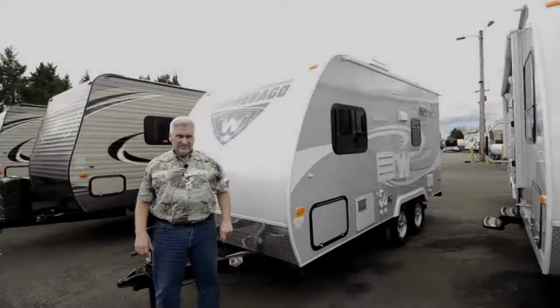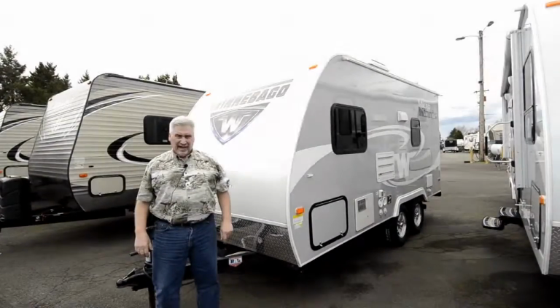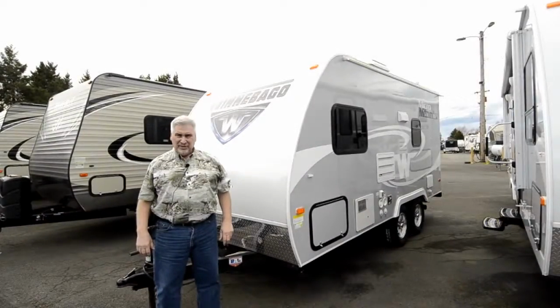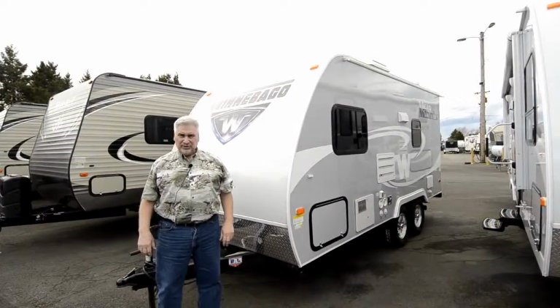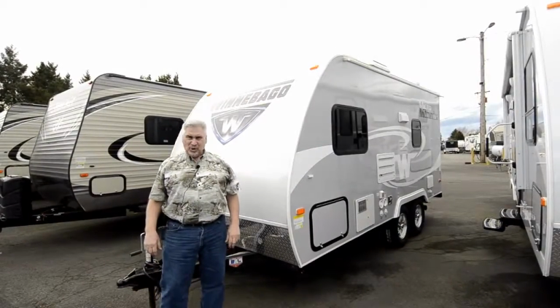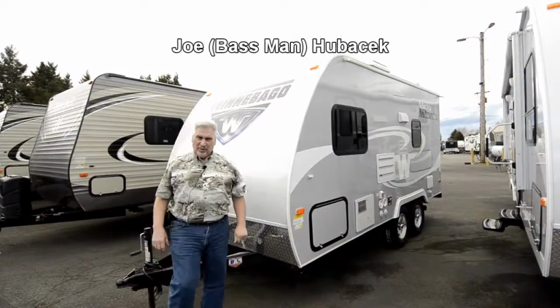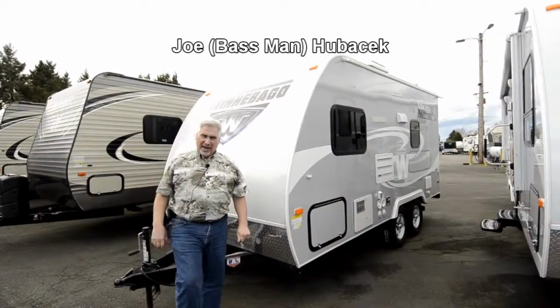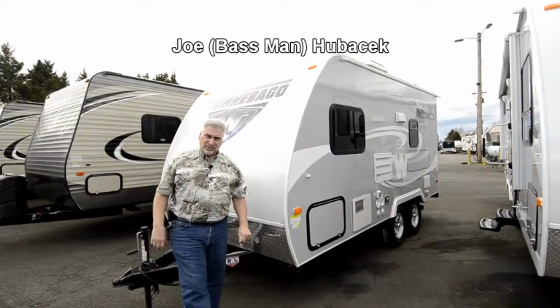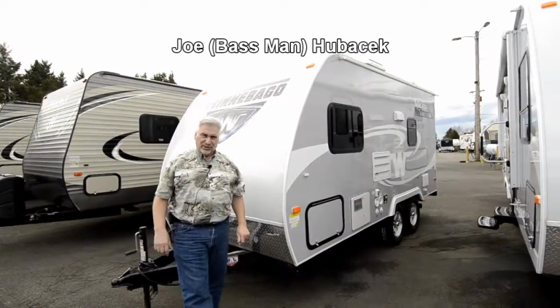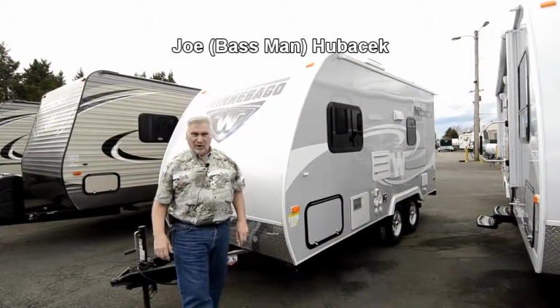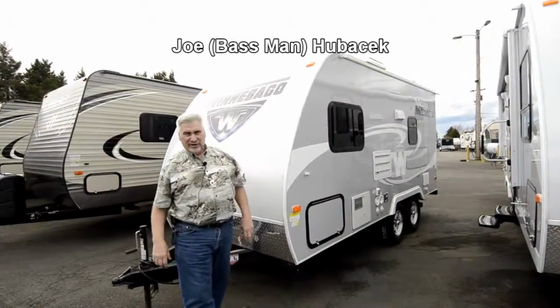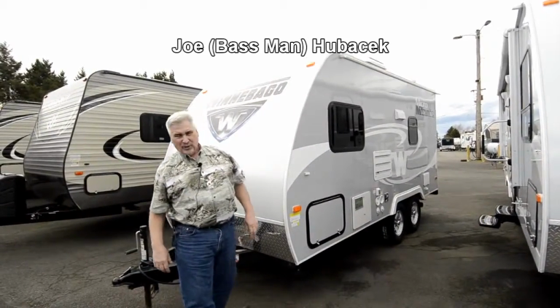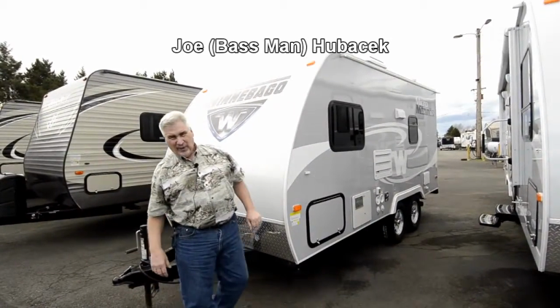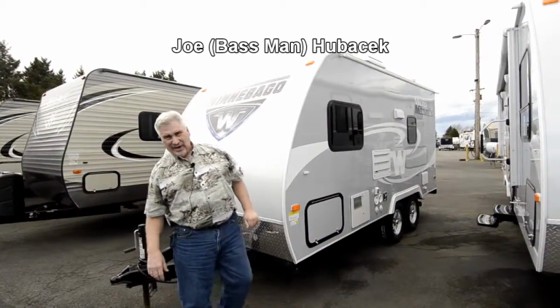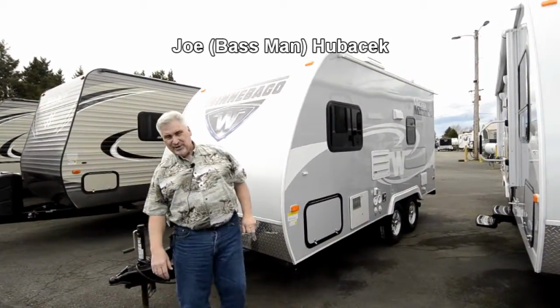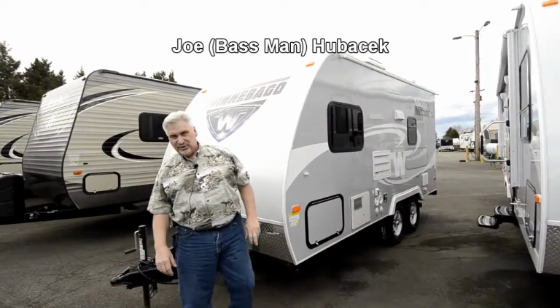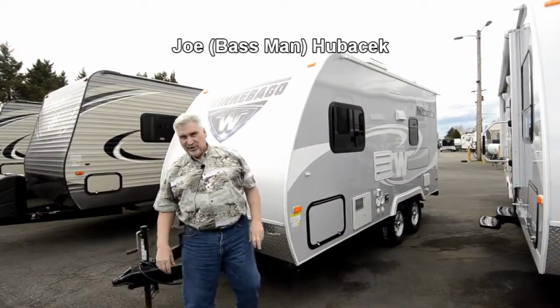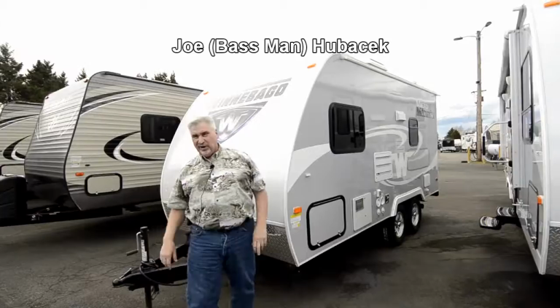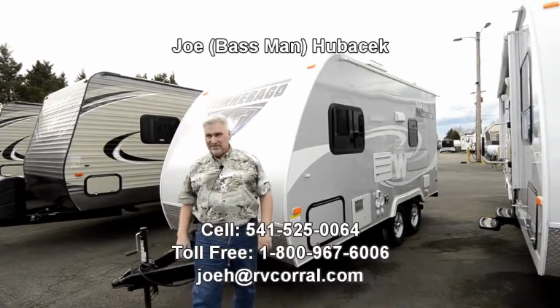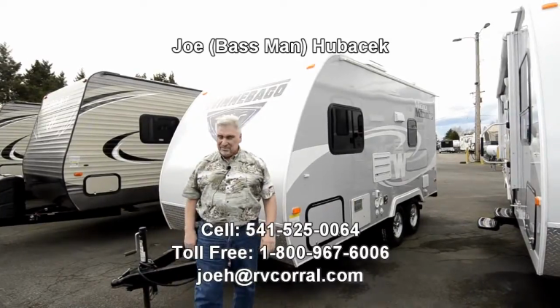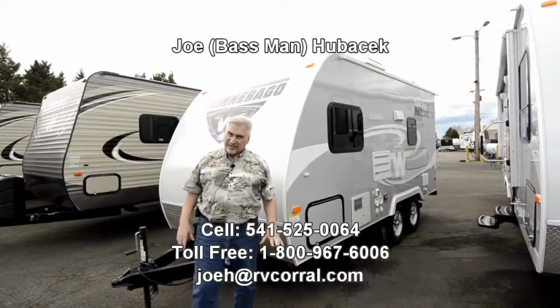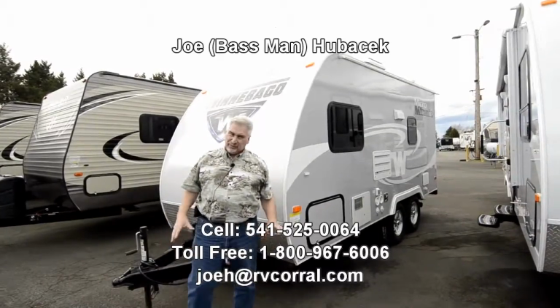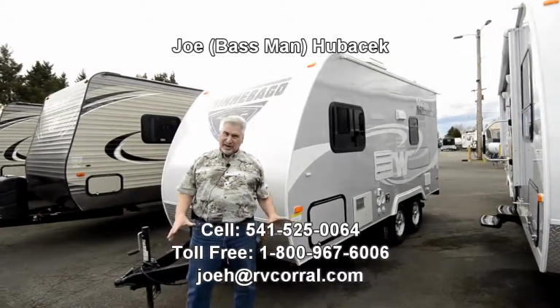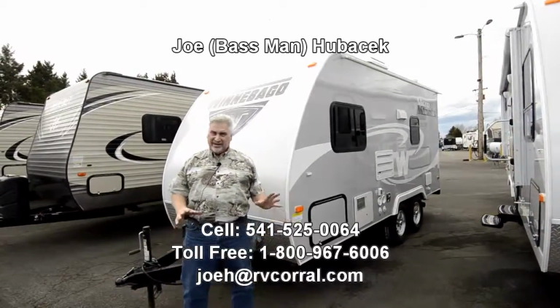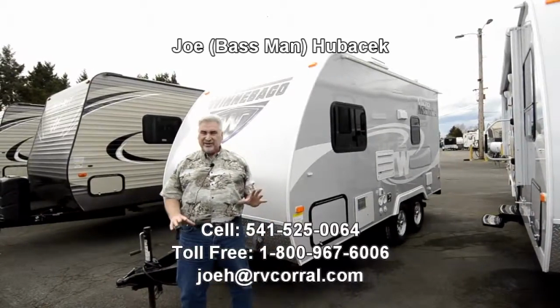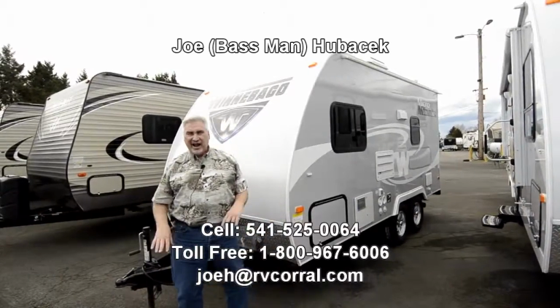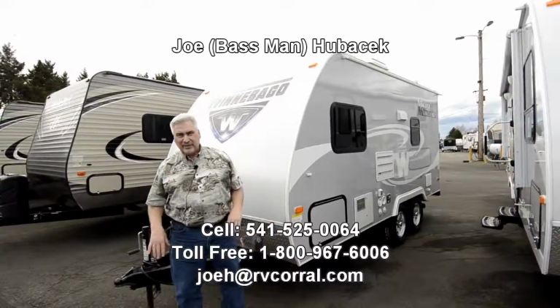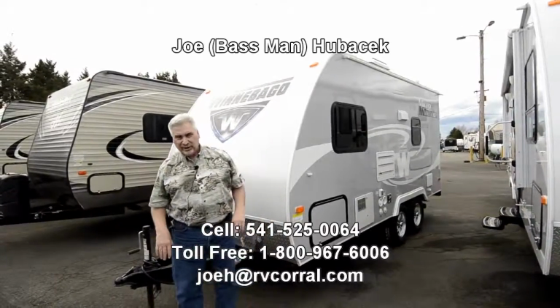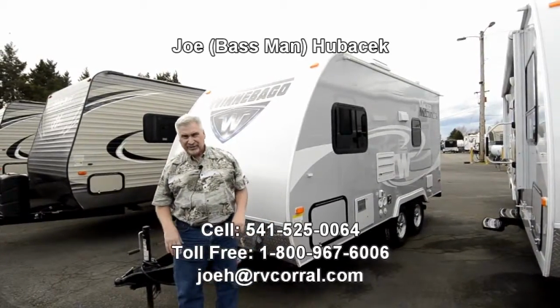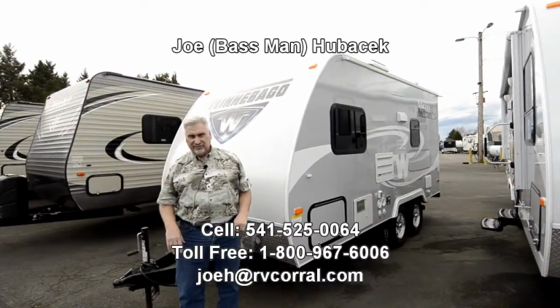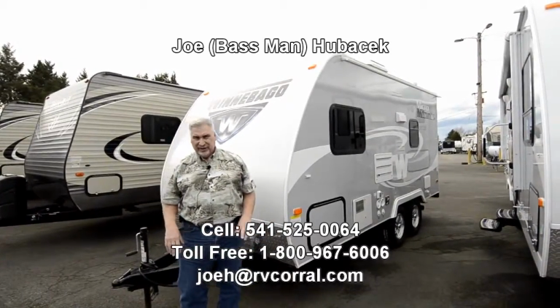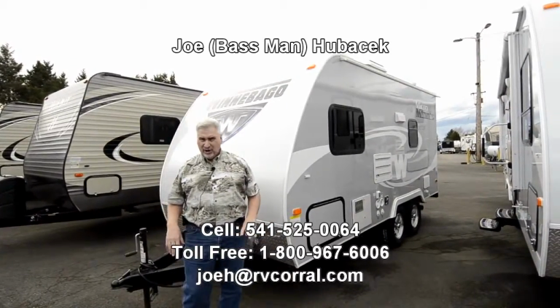Hi, this is Joe Bass with the RV Corral in Eugene, Oregon. Thanks for taking the time to look at this video.